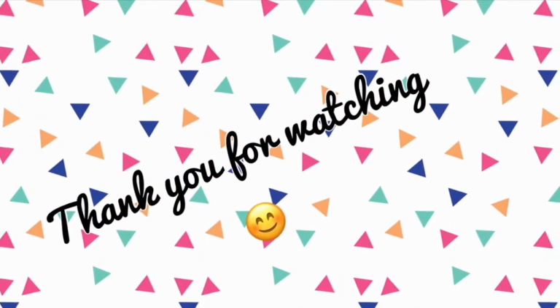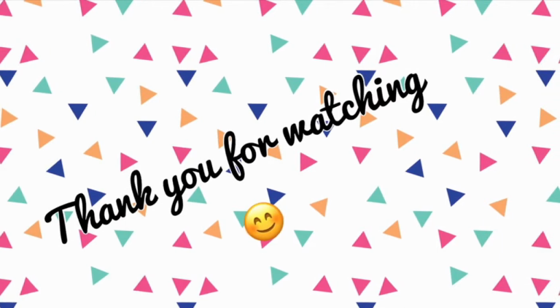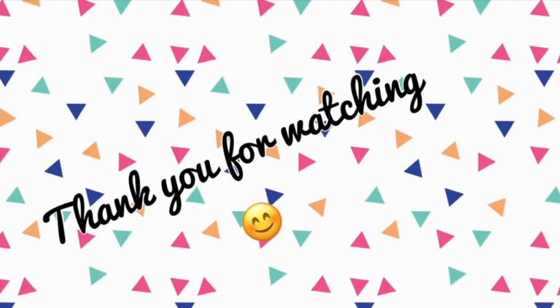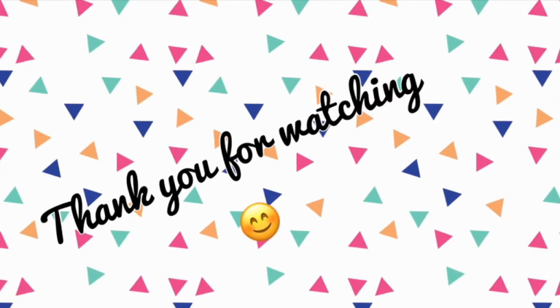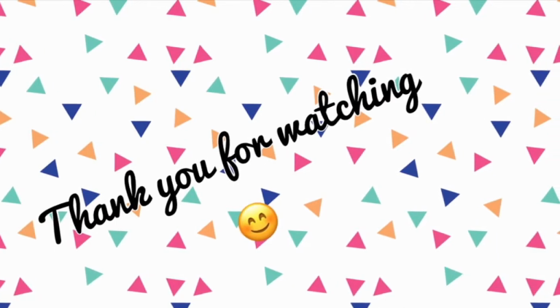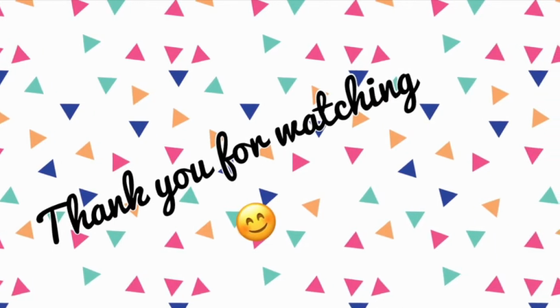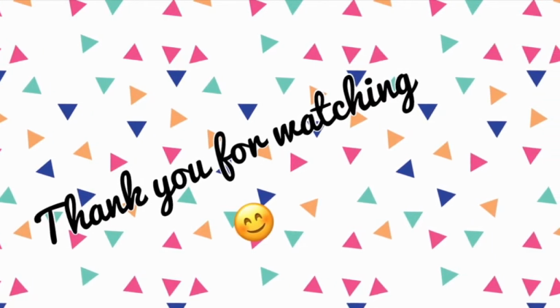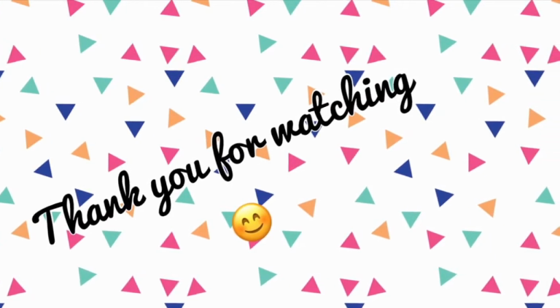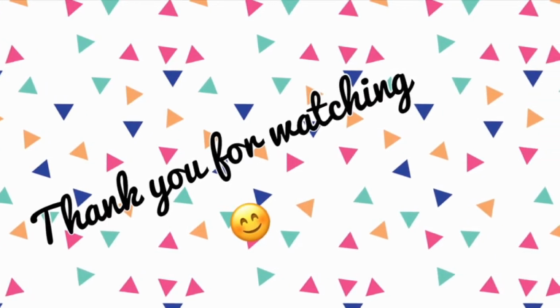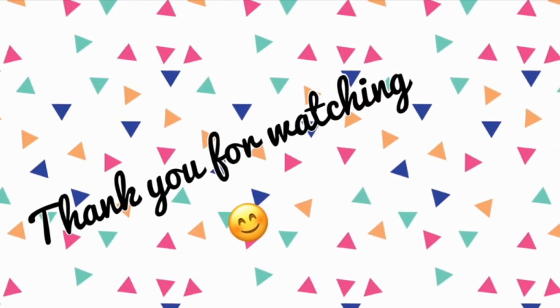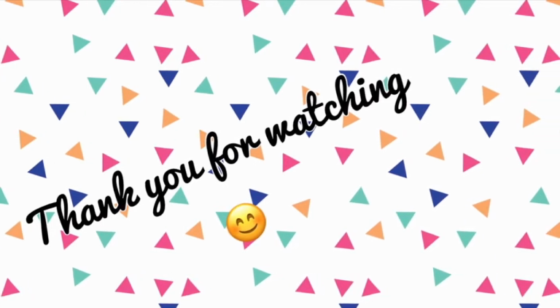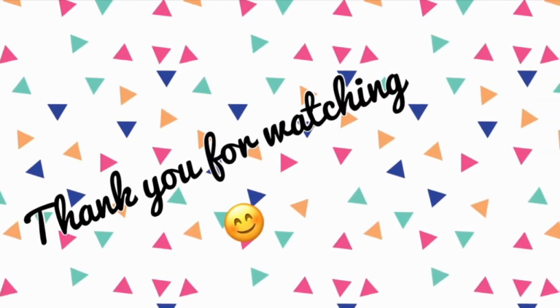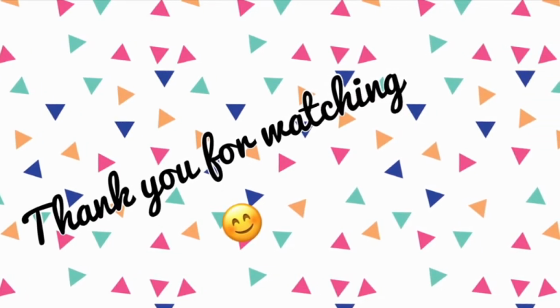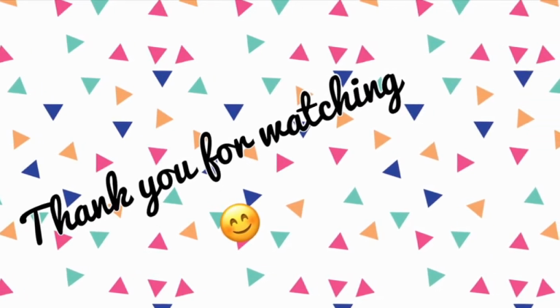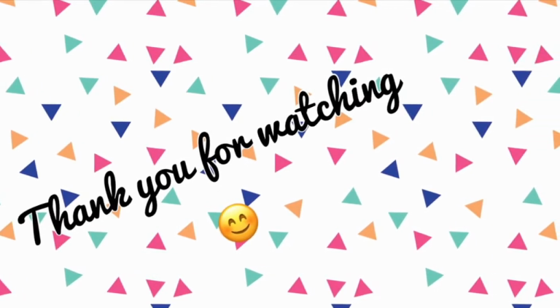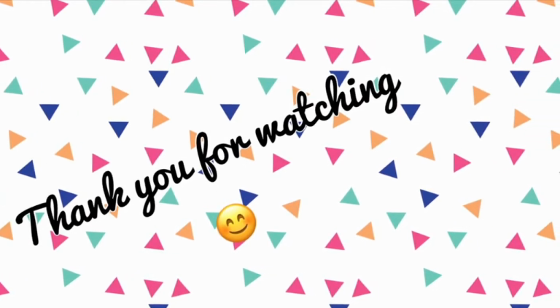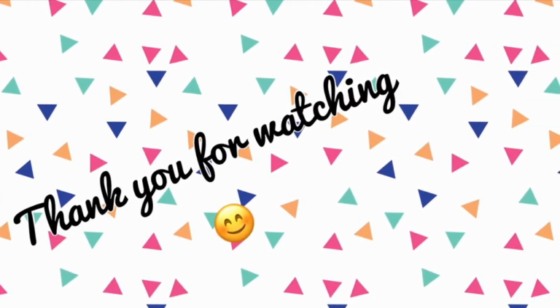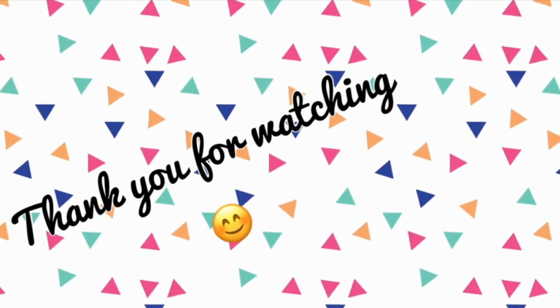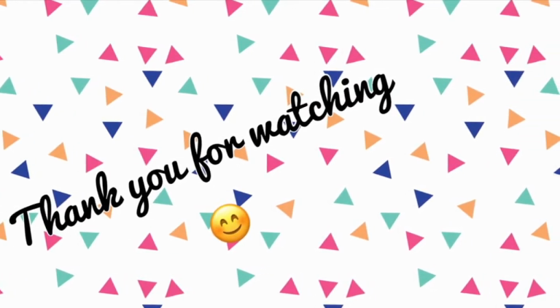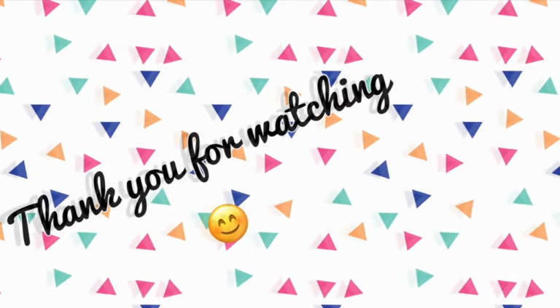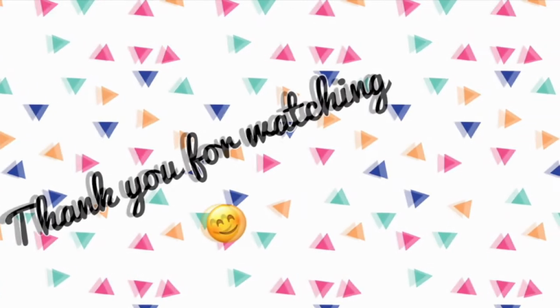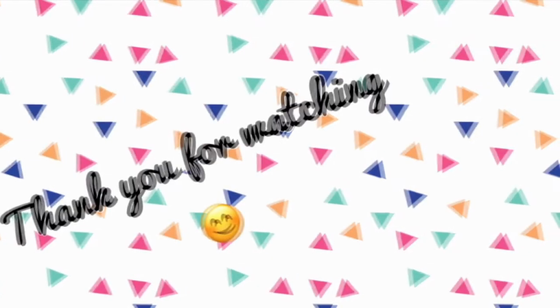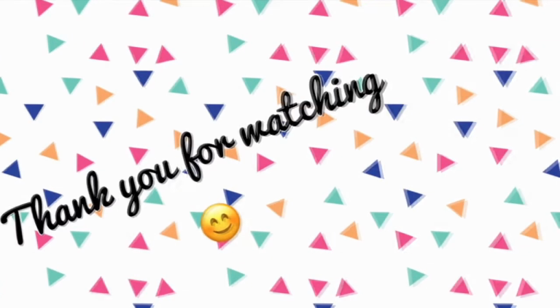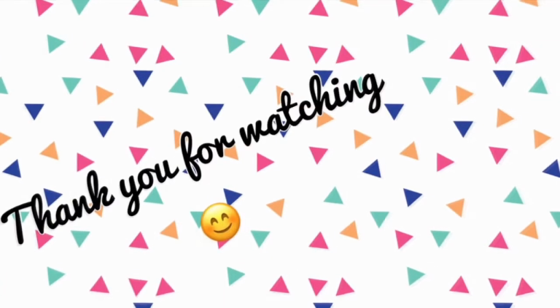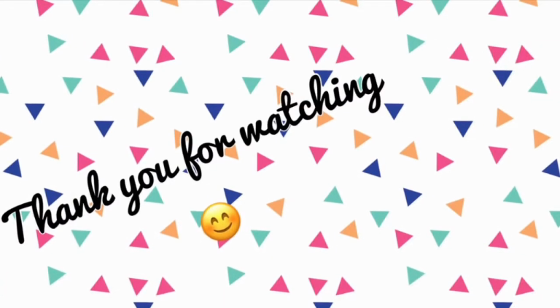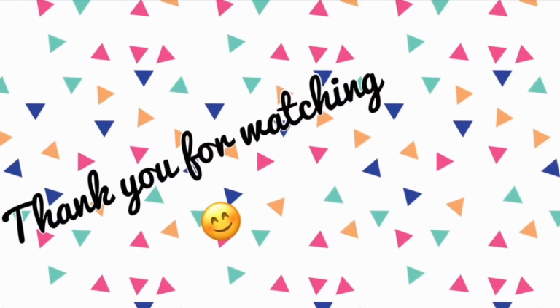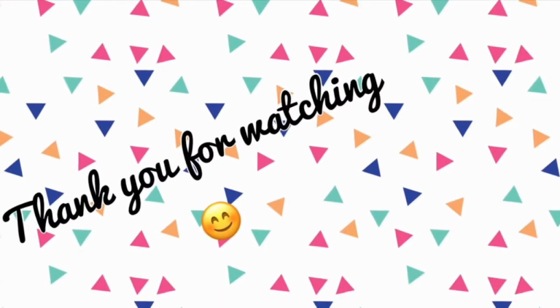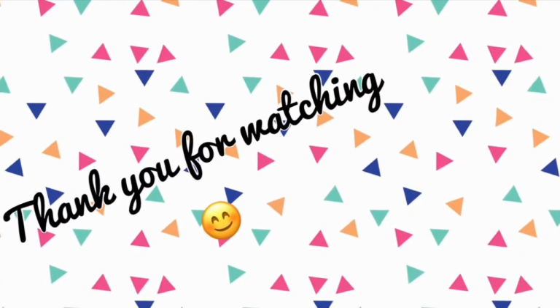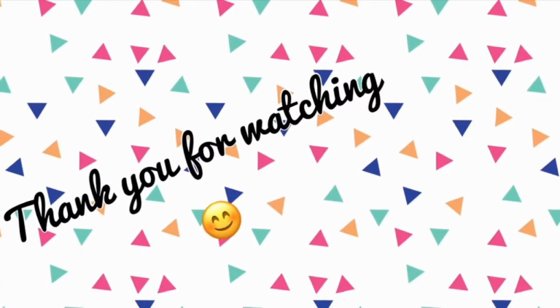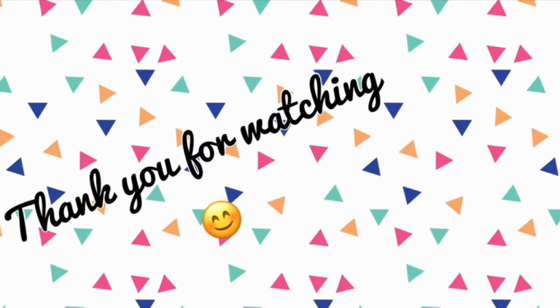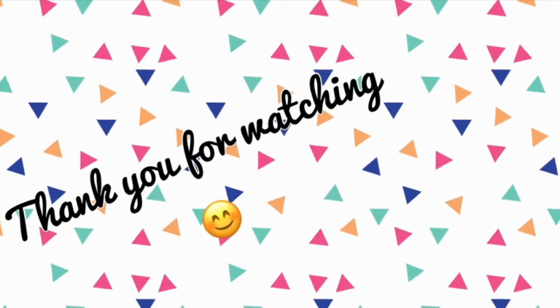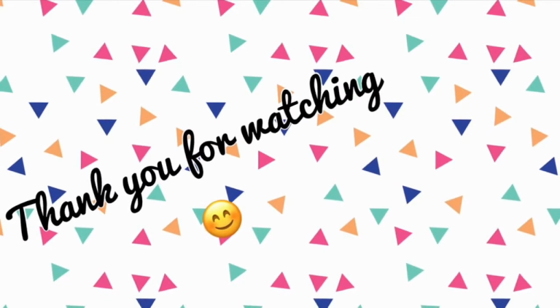Thank you so much for watching. If you enjoyed please like and subscribe and I'll see you in the next one. Bye!